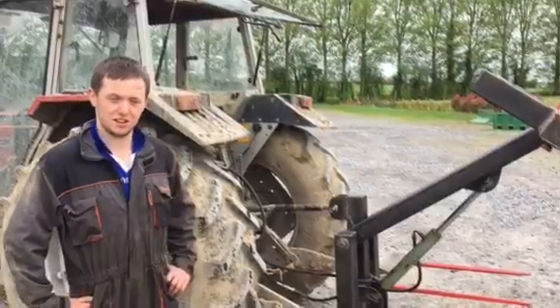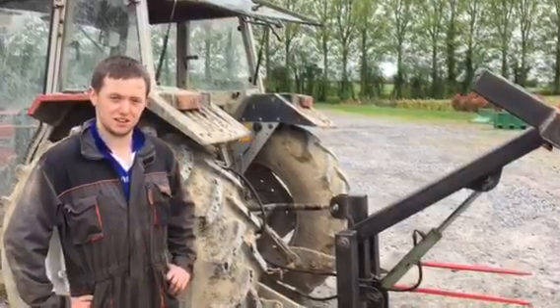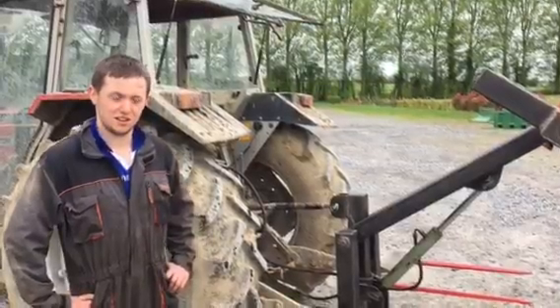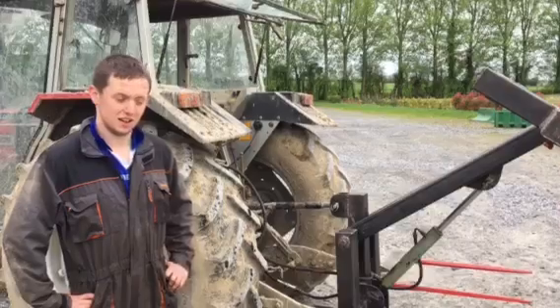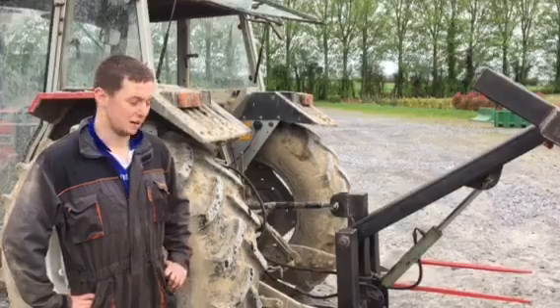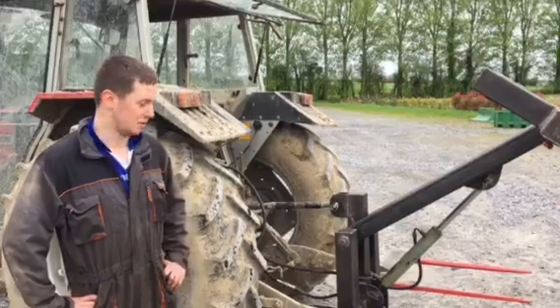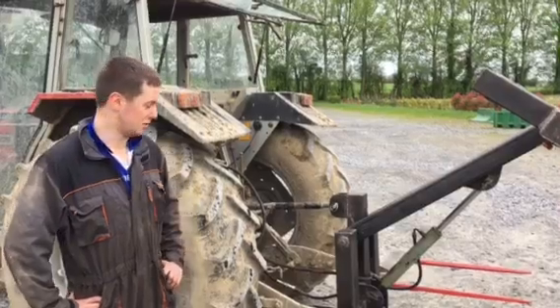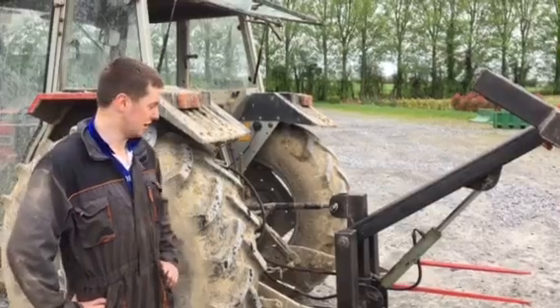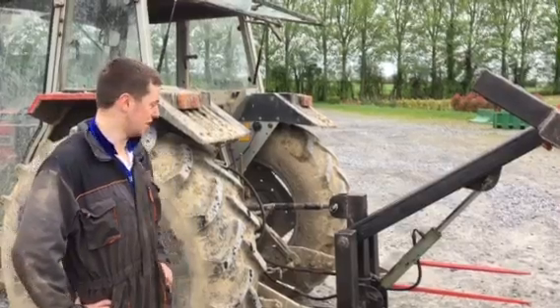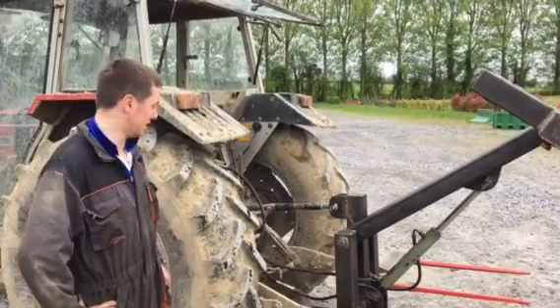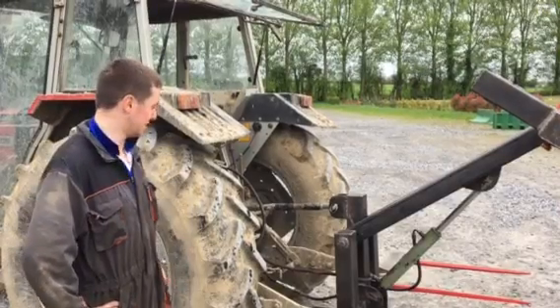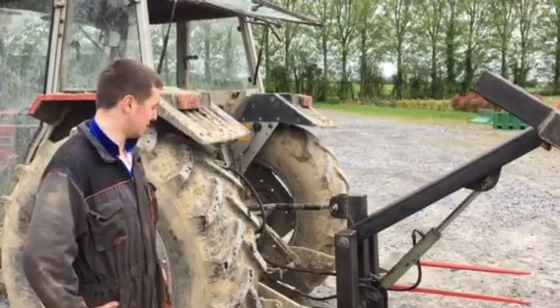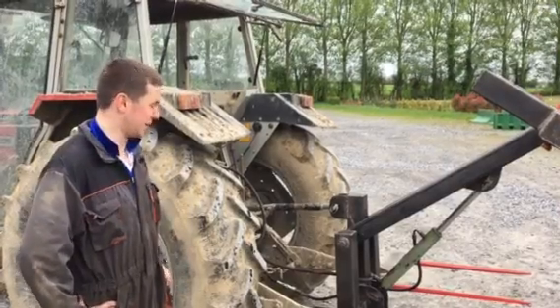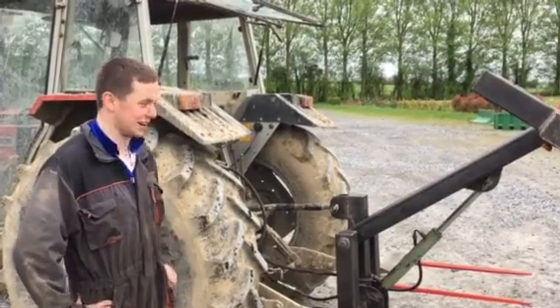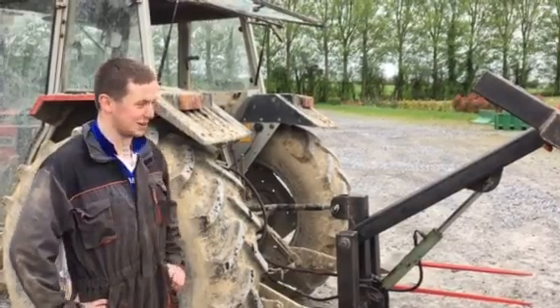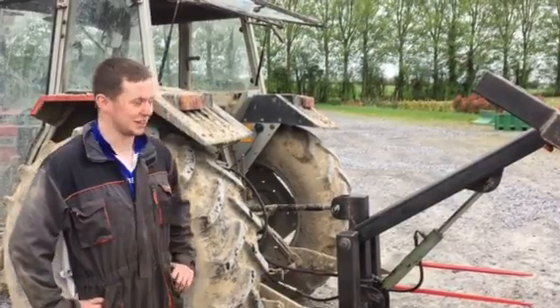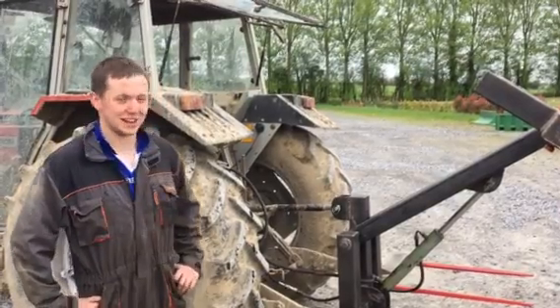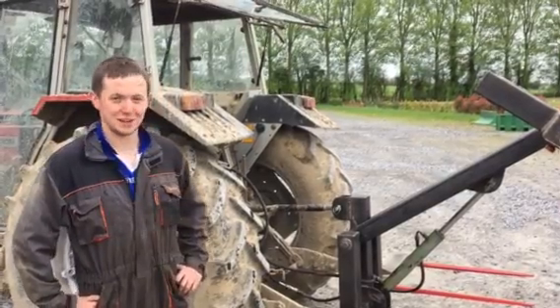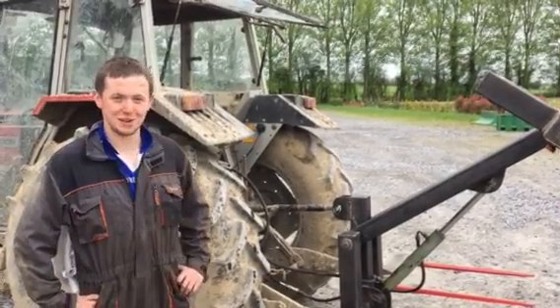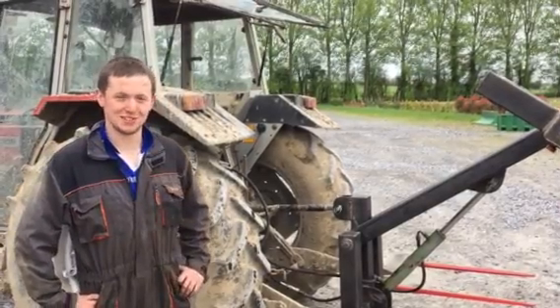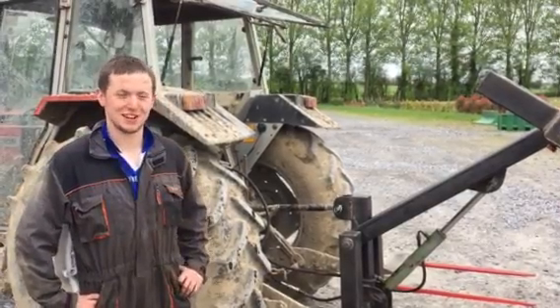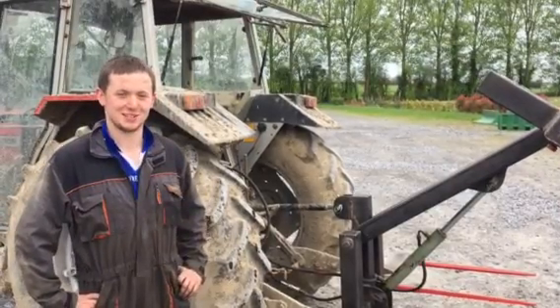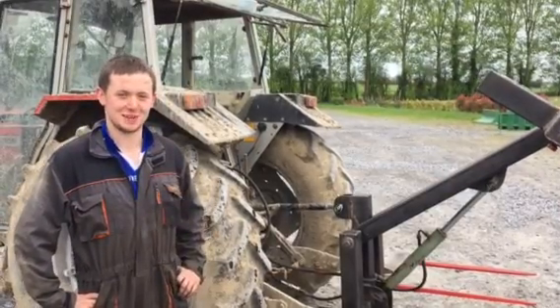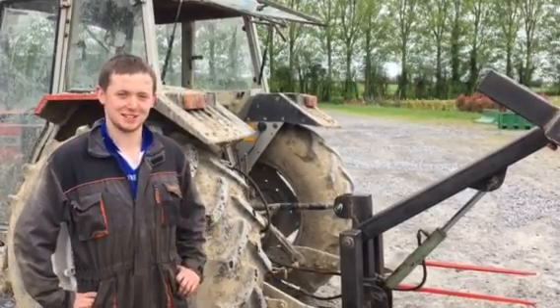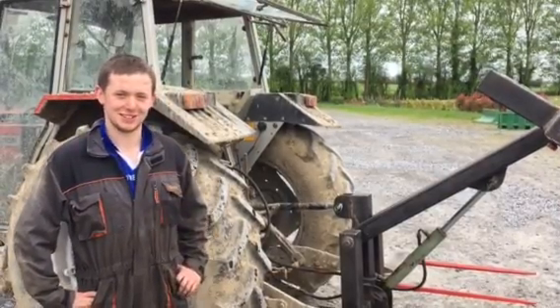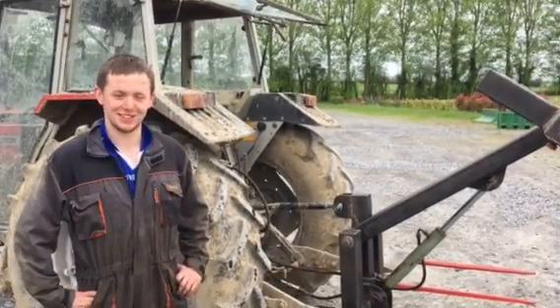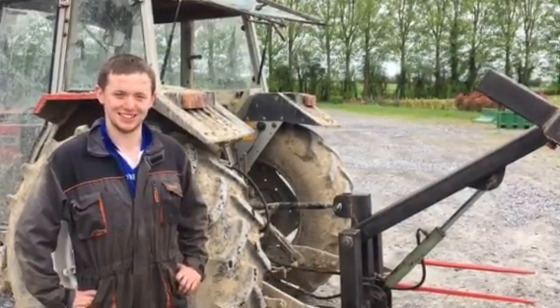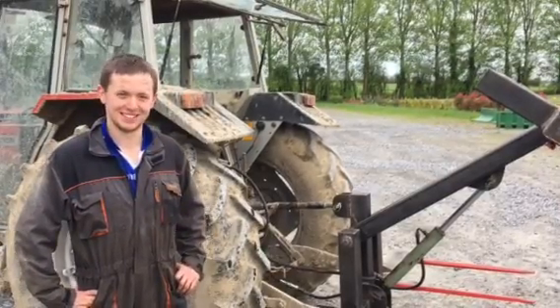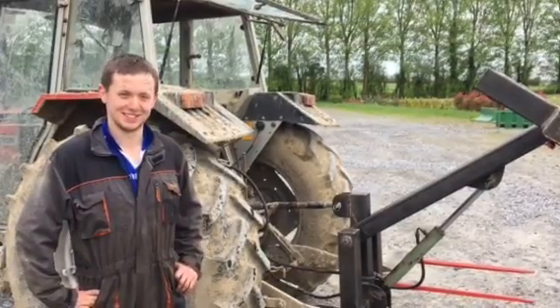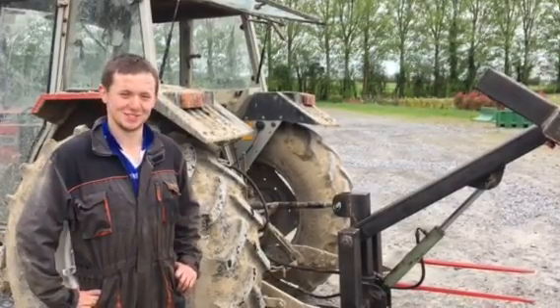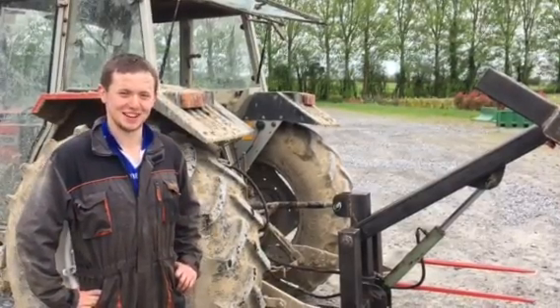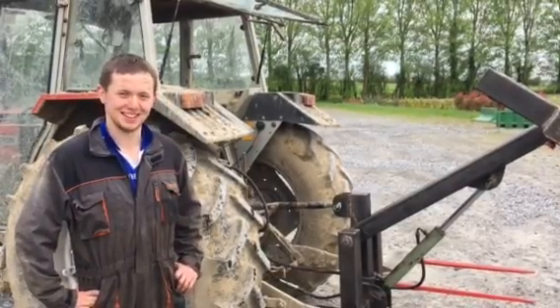Are you happy? I'm happy enough, yeah. The leg is working and there's not any major cracks or bangs, so it's not too bad.